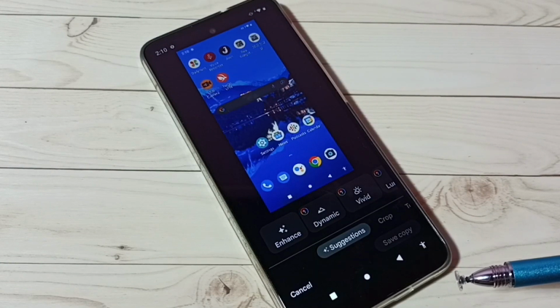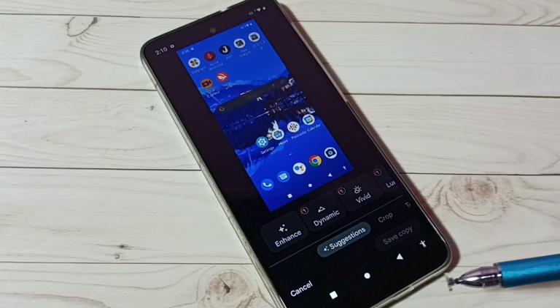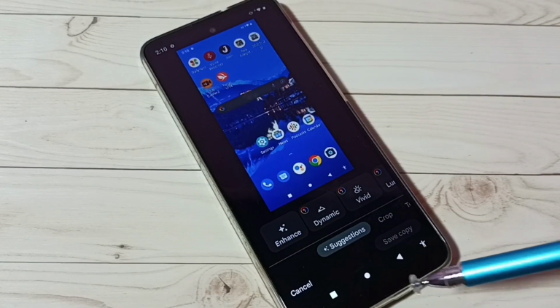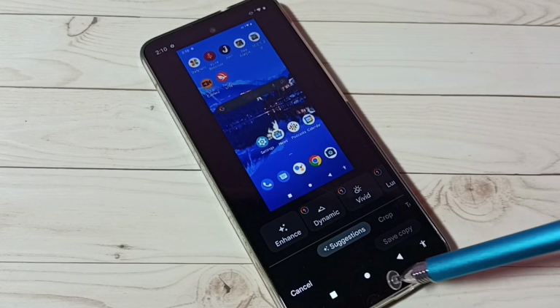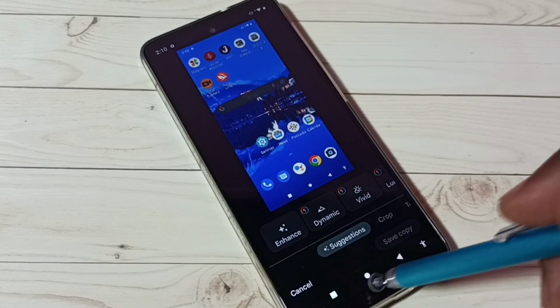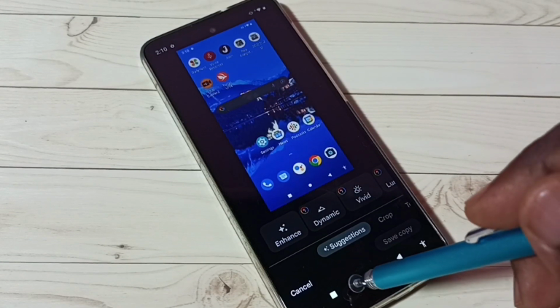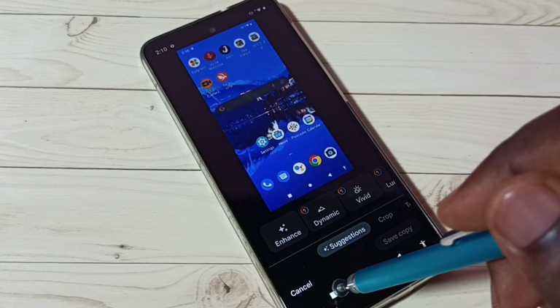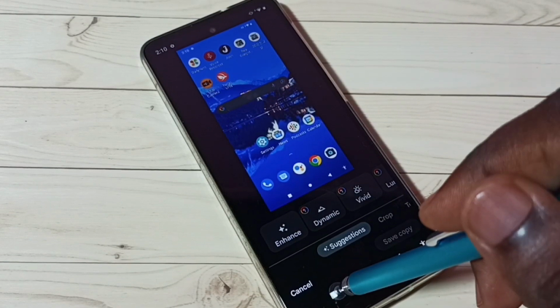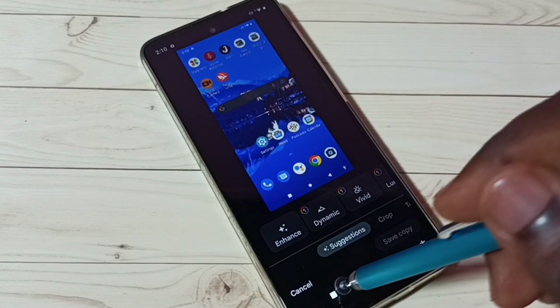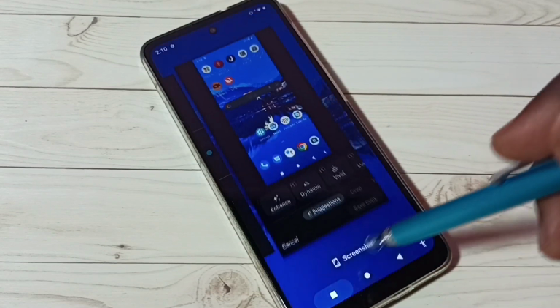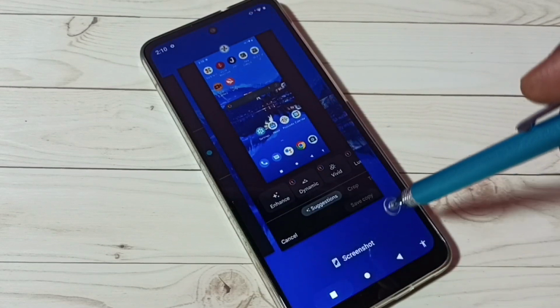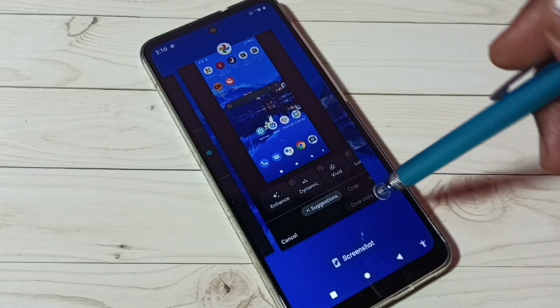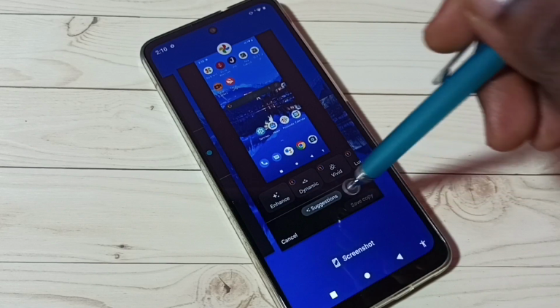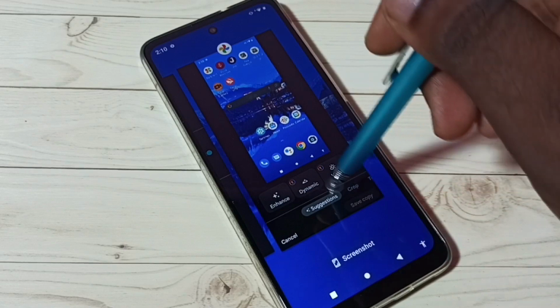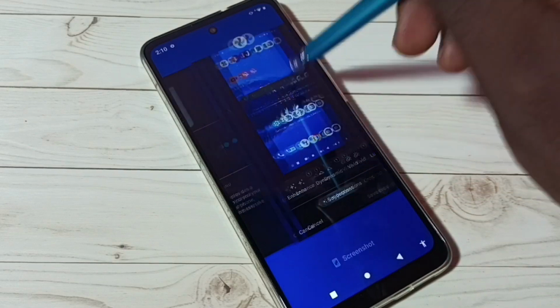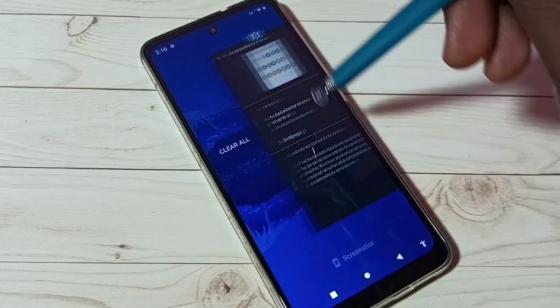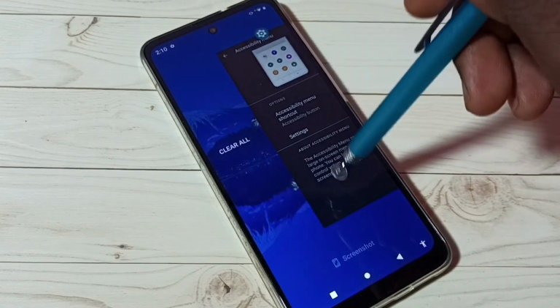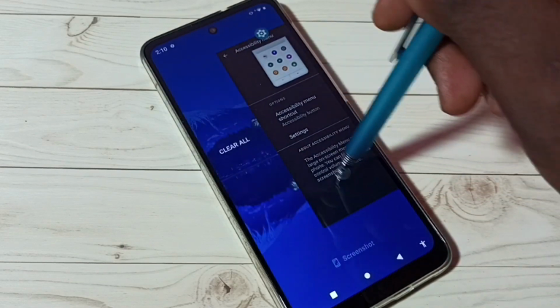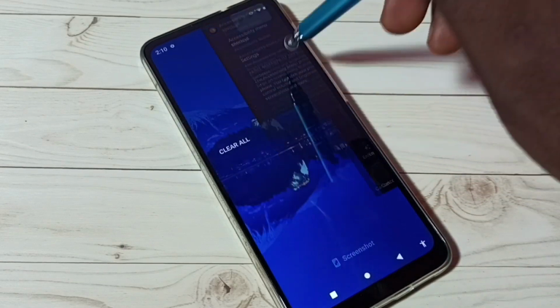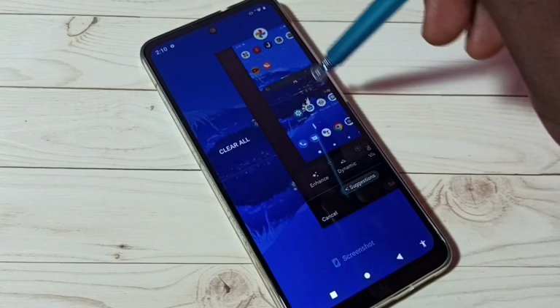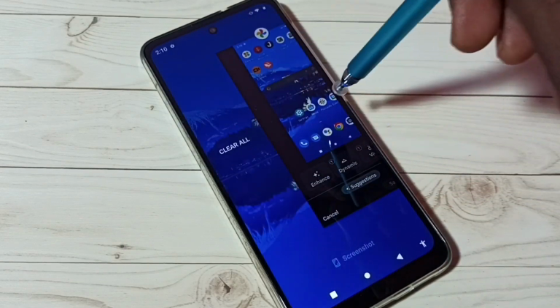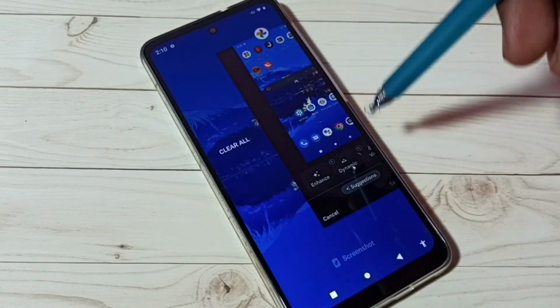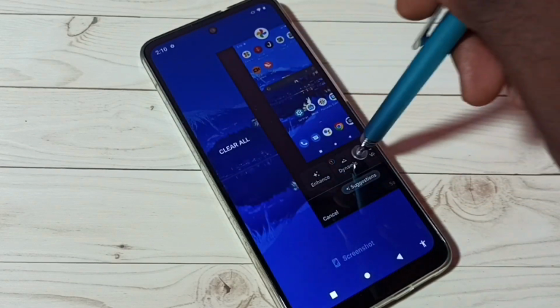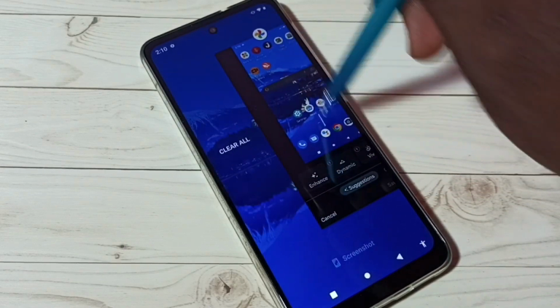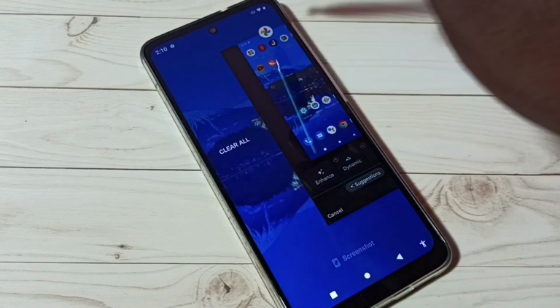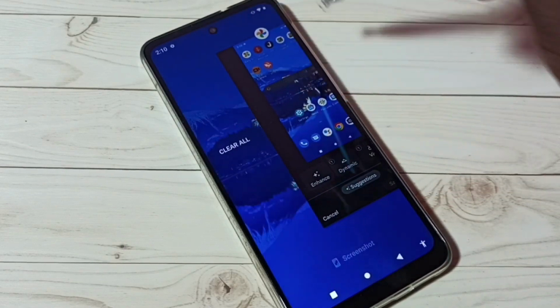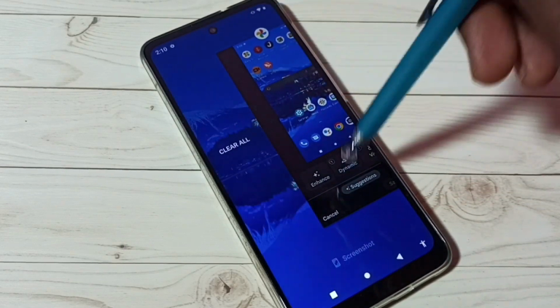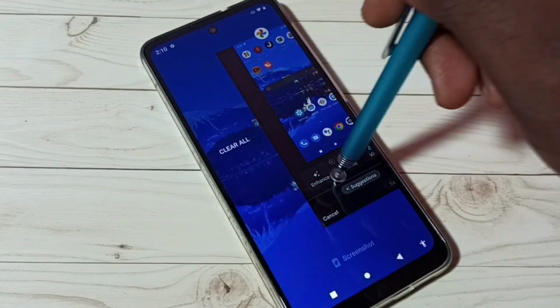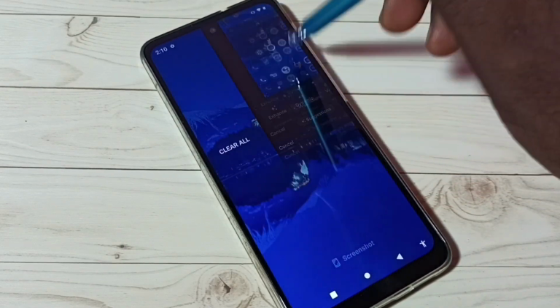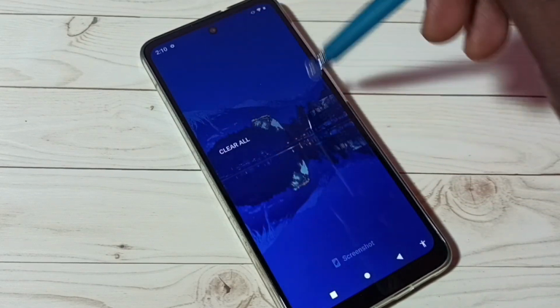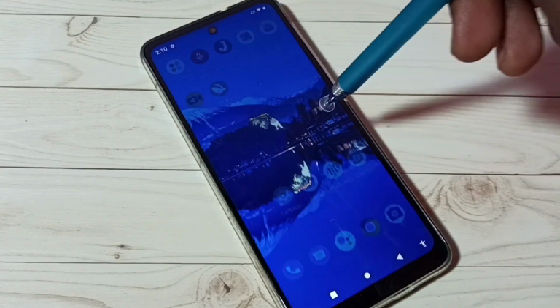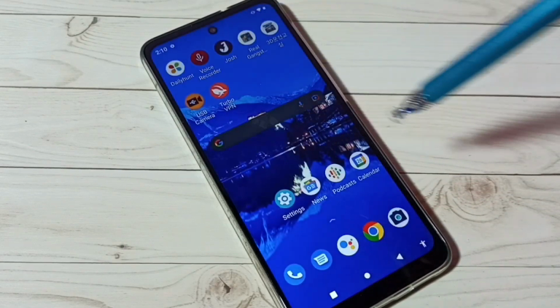So these are the three methods to take a screenshot. I hope you enjoyed this video. Please subscribe to my channel, and please like and share the video.